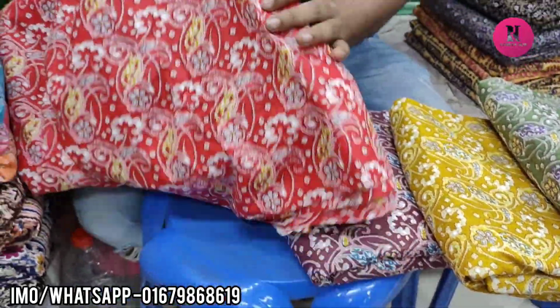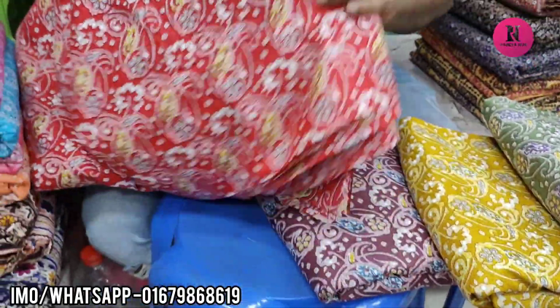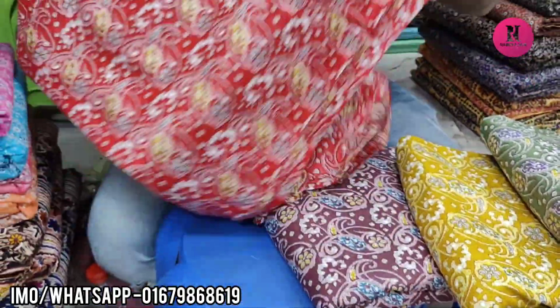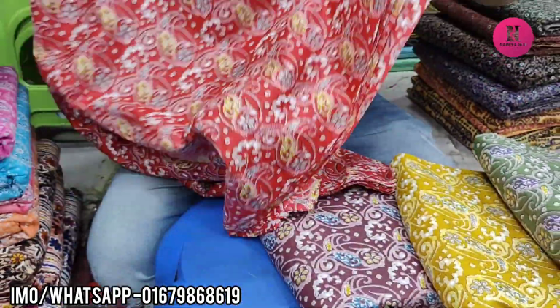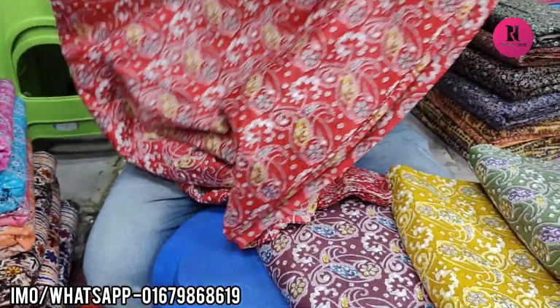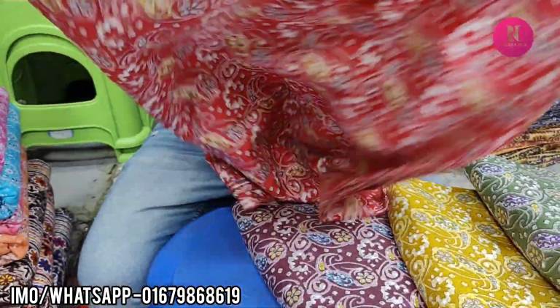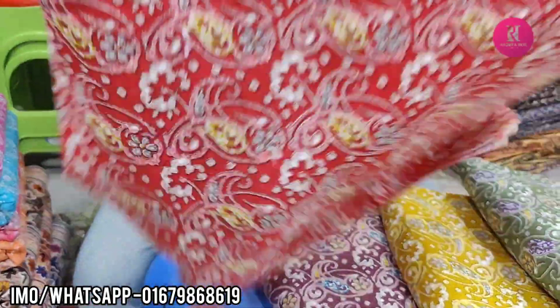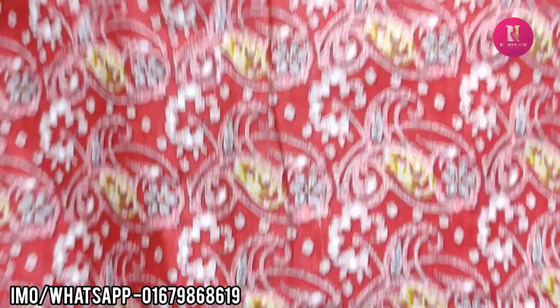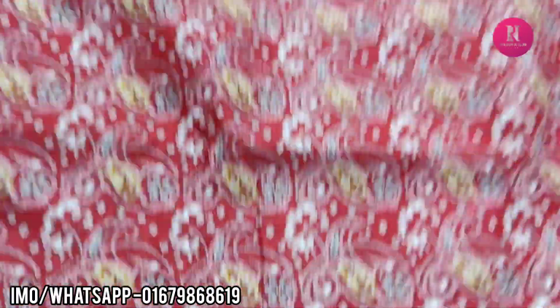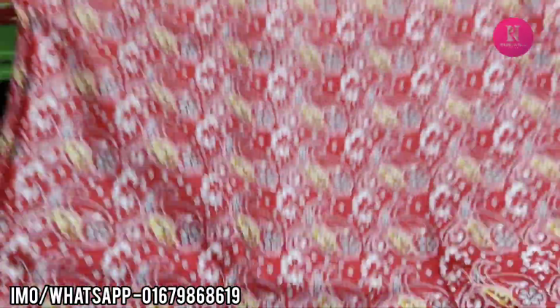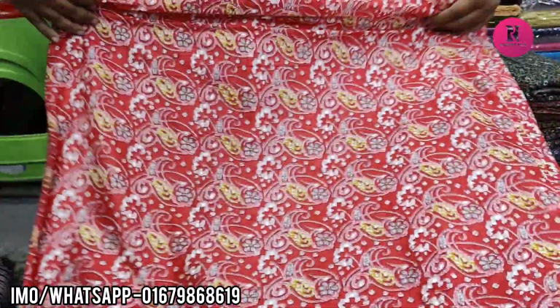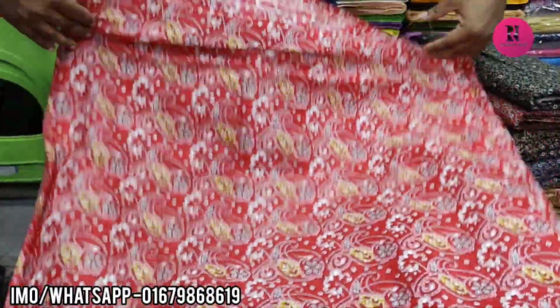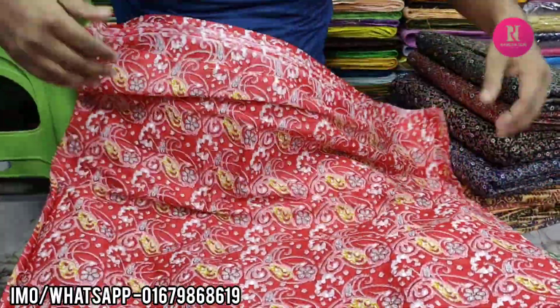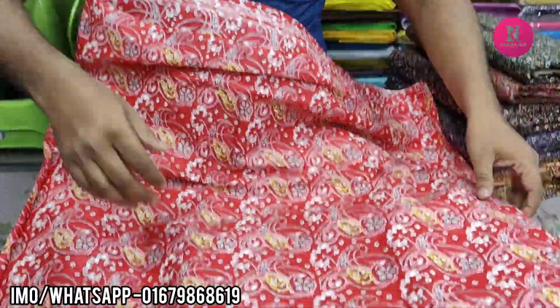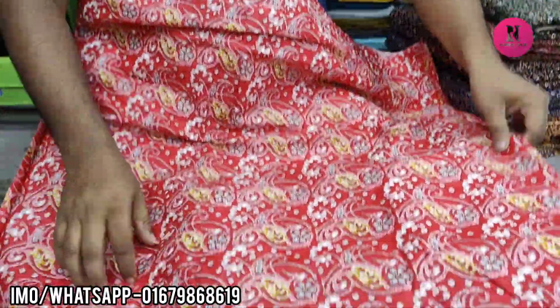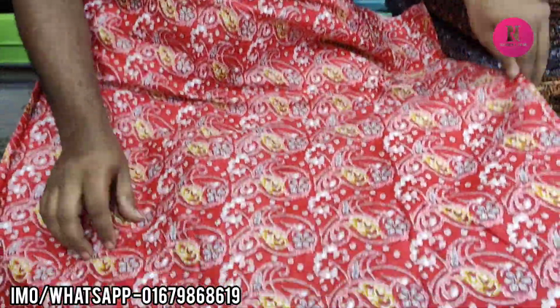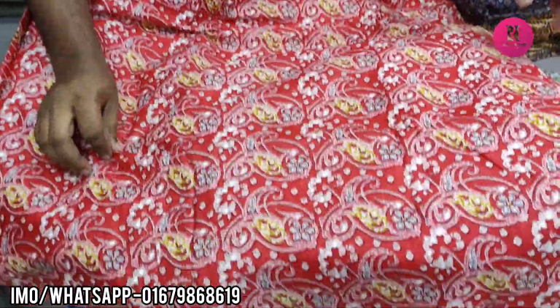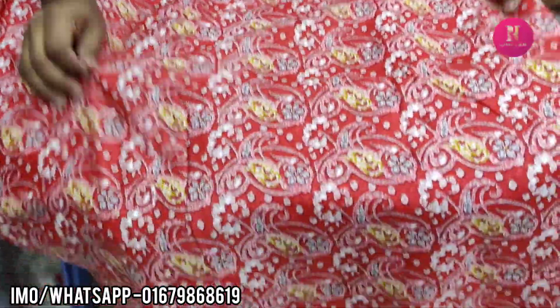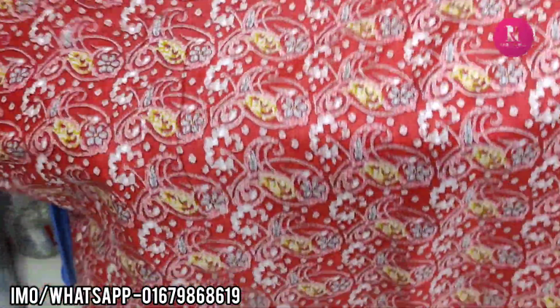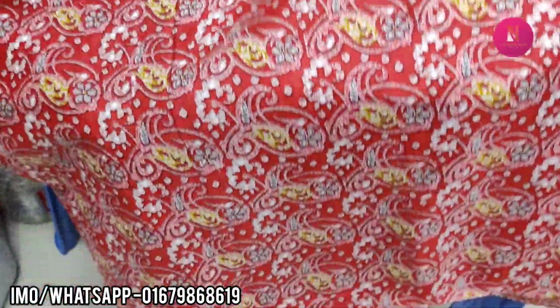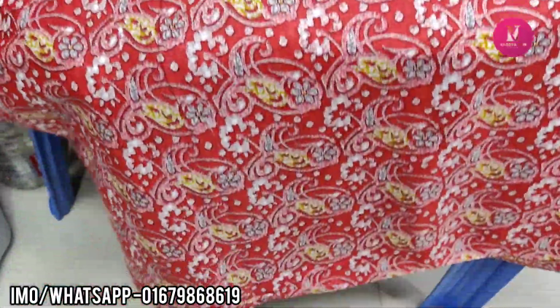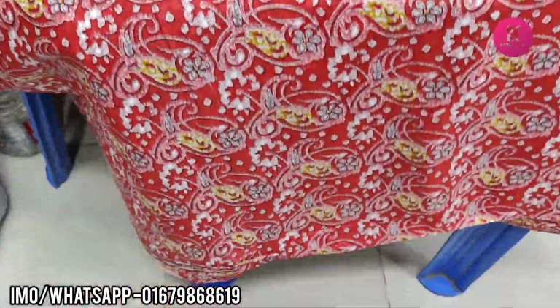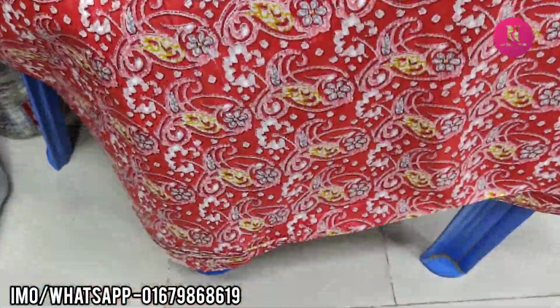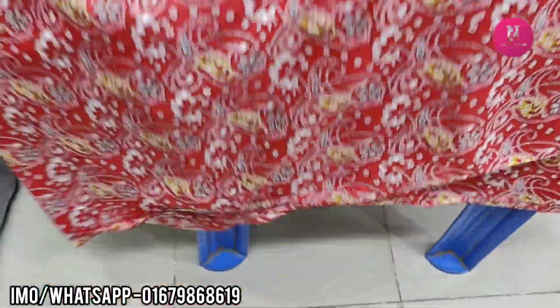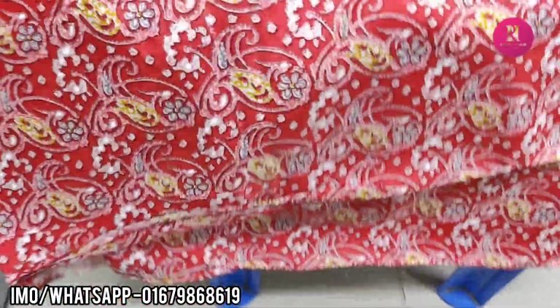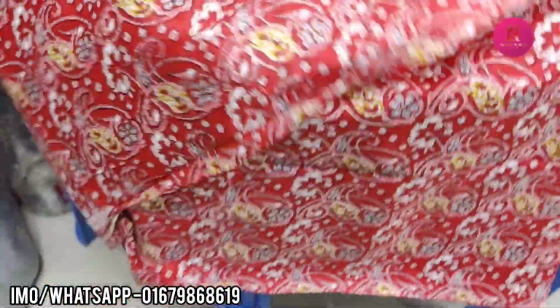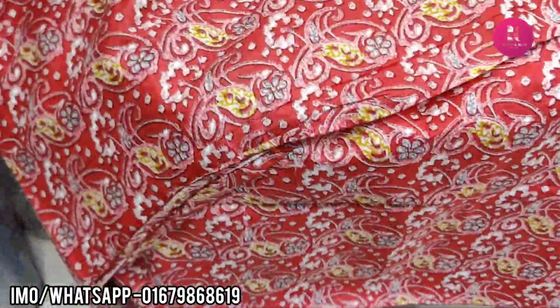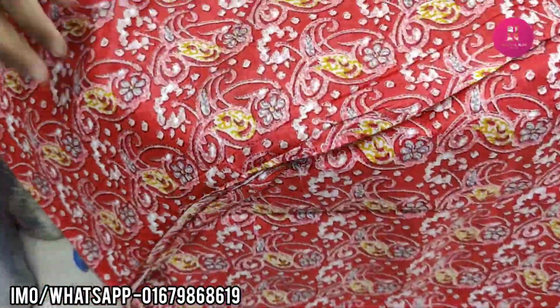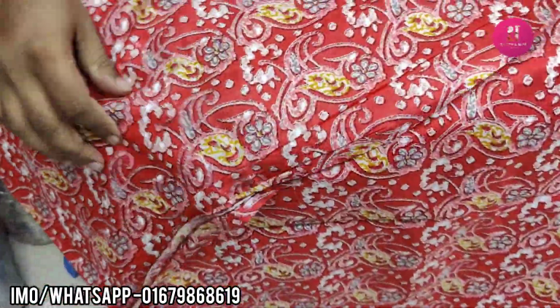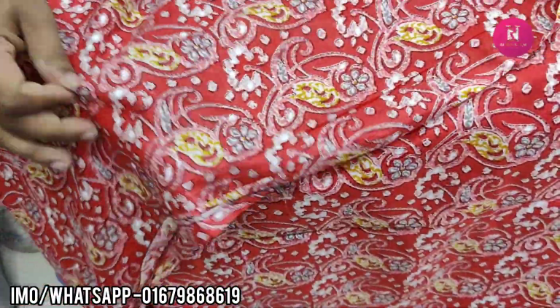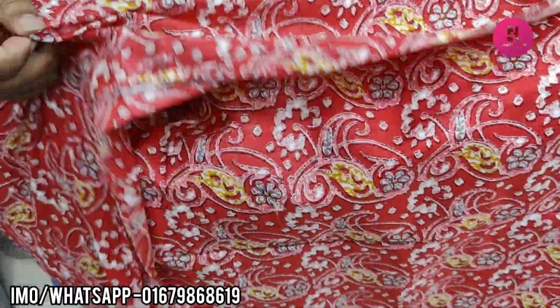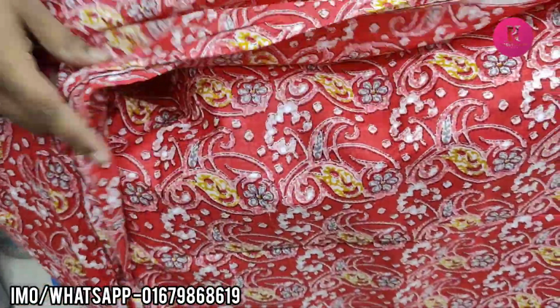So first, the print is very beautiful. This is a print — a good product.